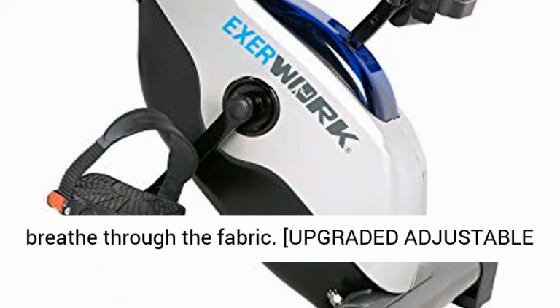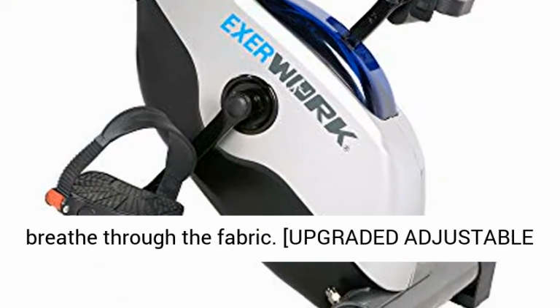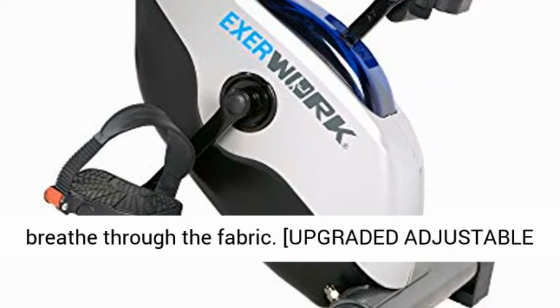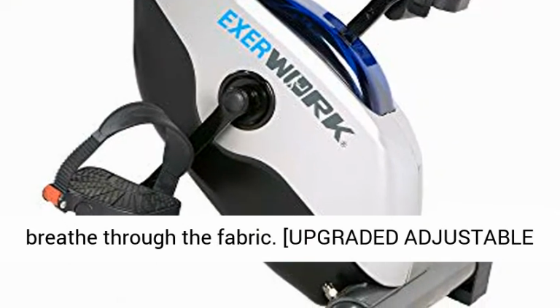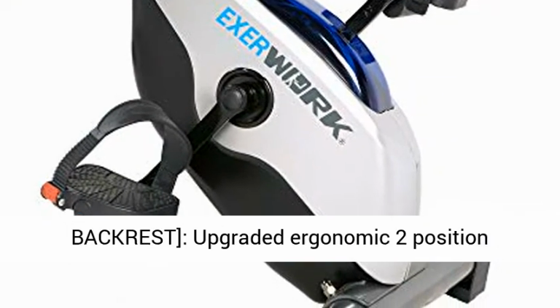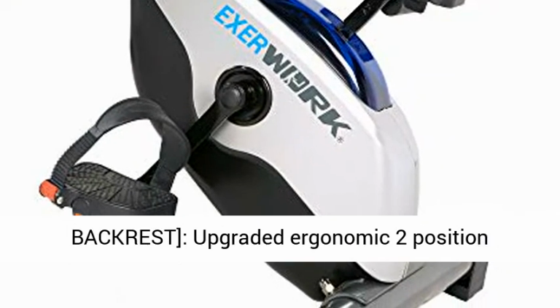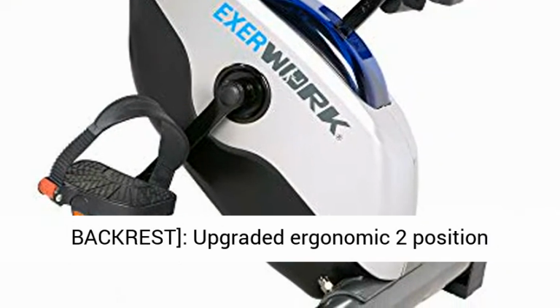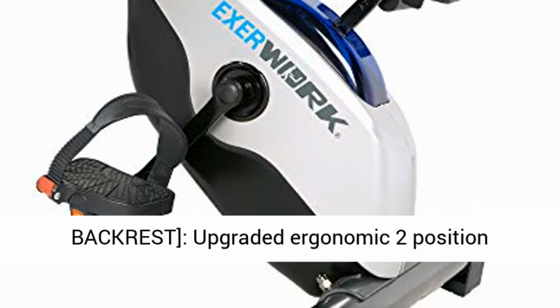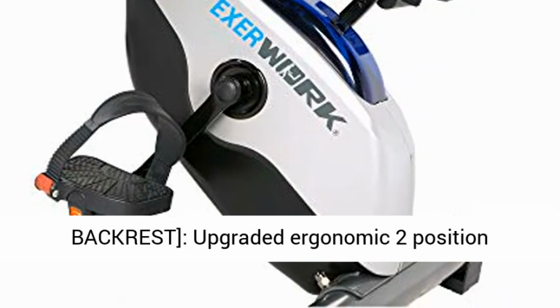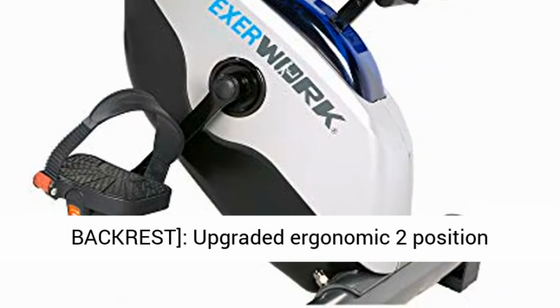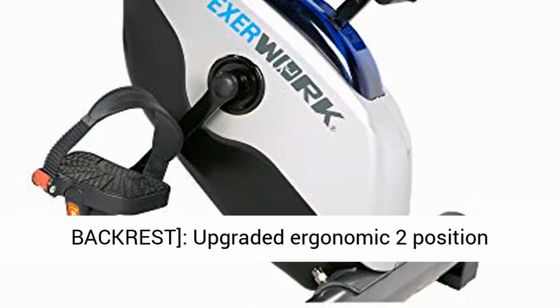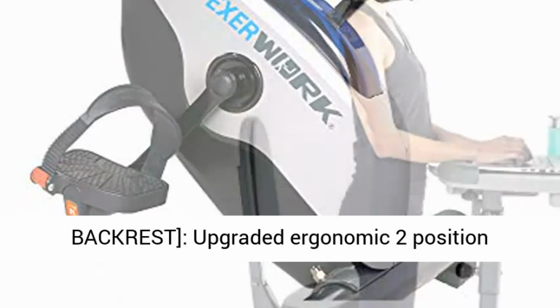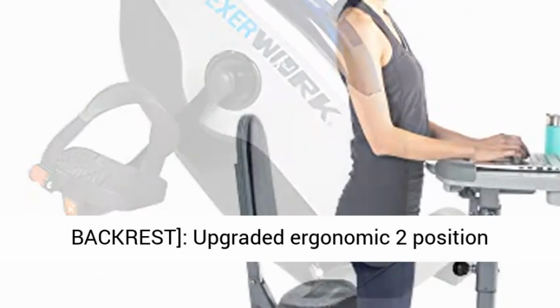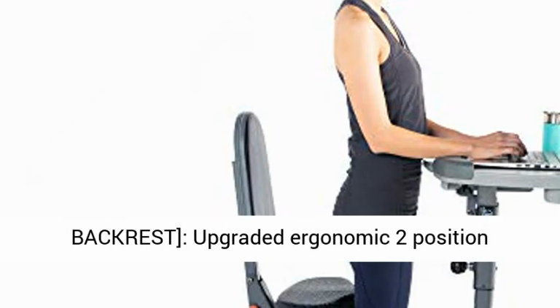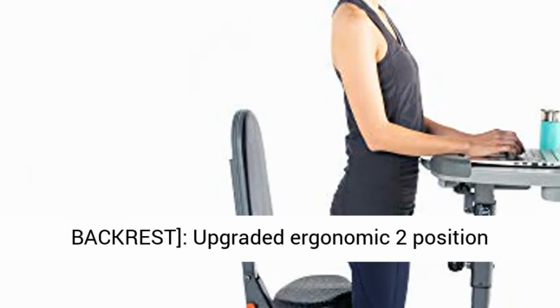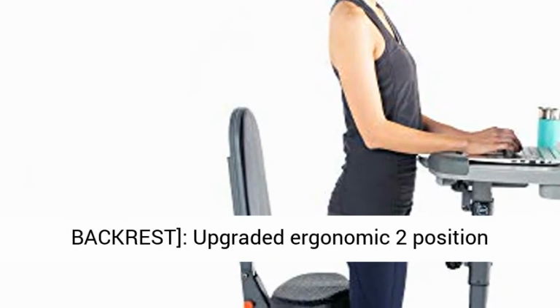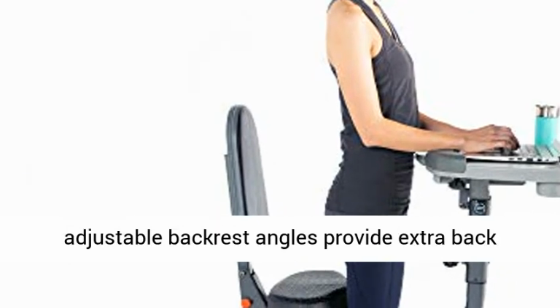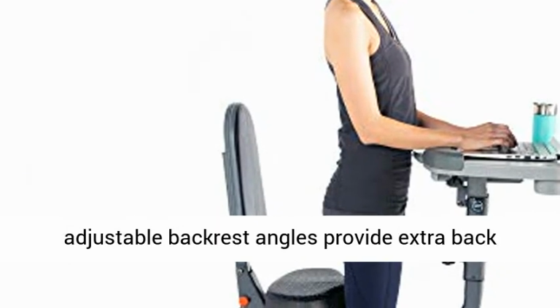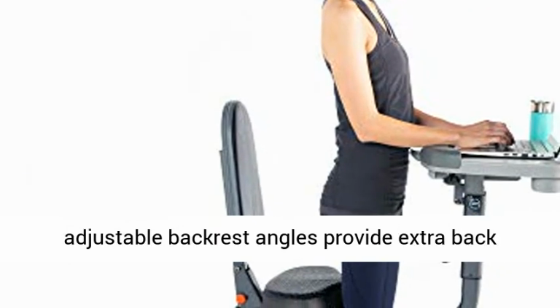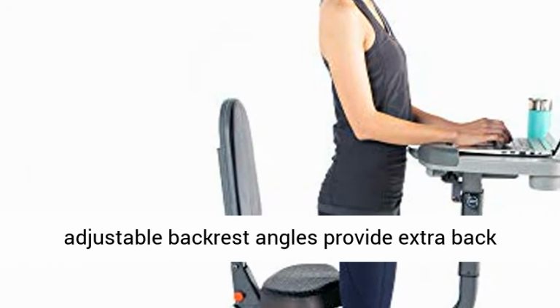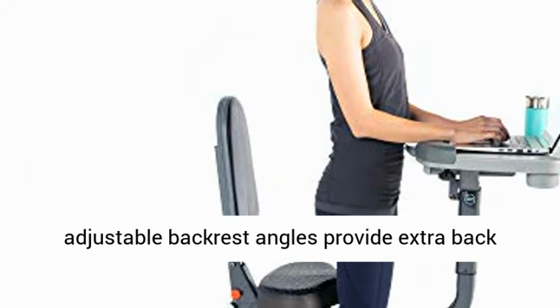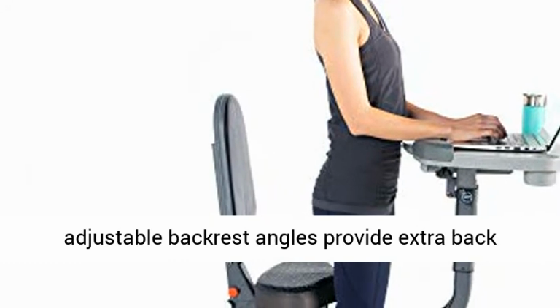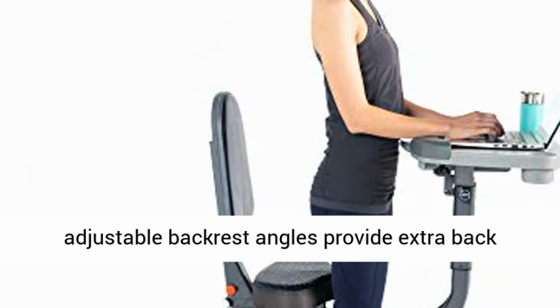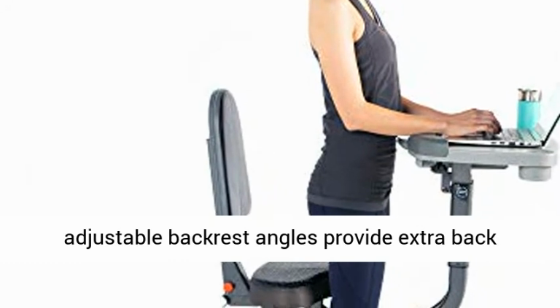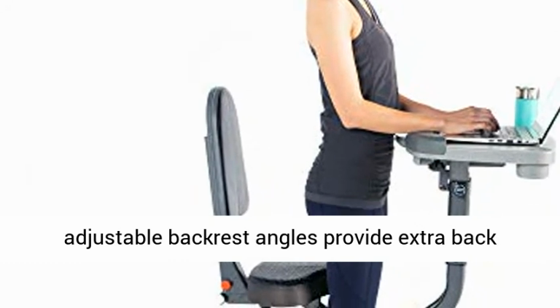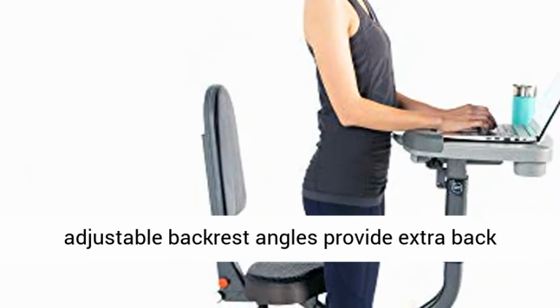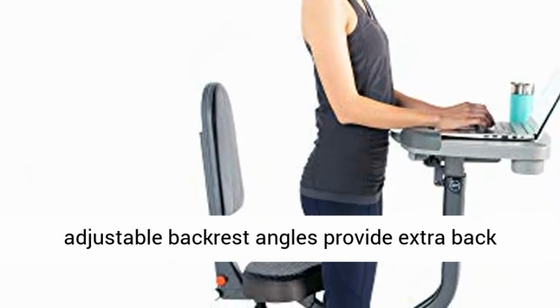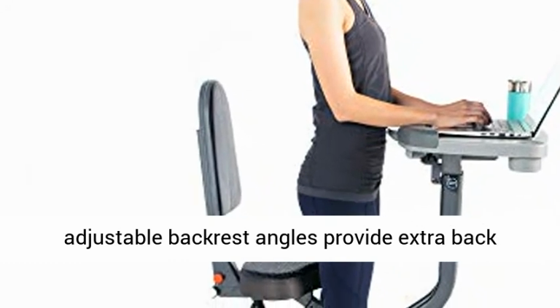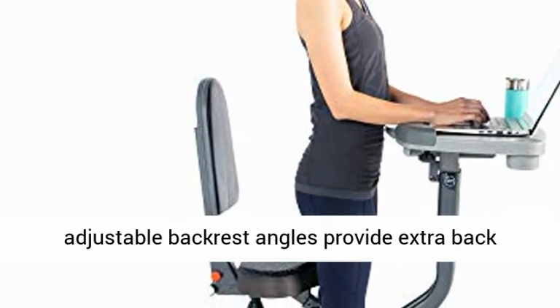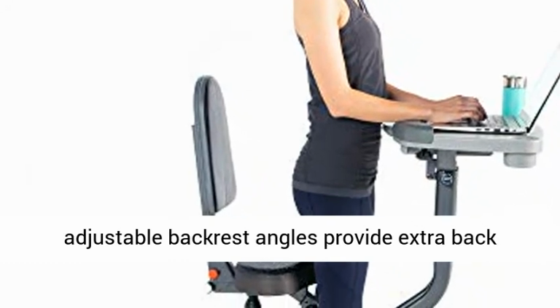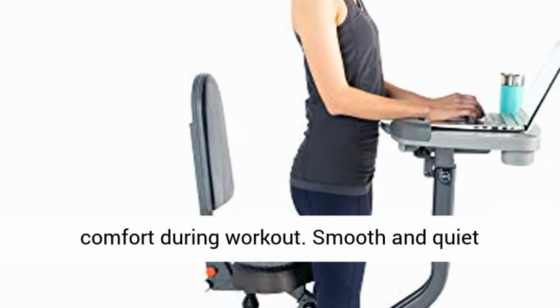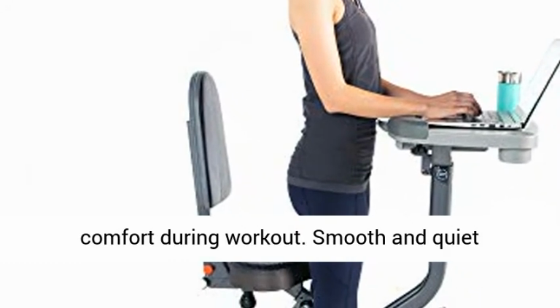Upgraded Adjustable Backrest — Upgraded Ergonomic 2-Position Adjustable Backrest Angles provide extra back comfort during workout.